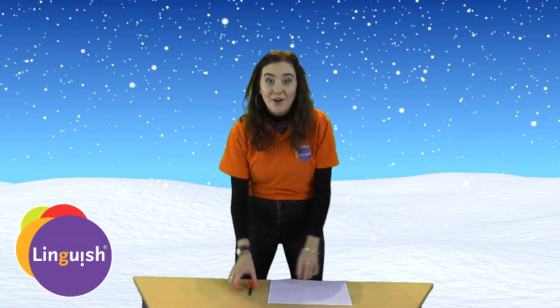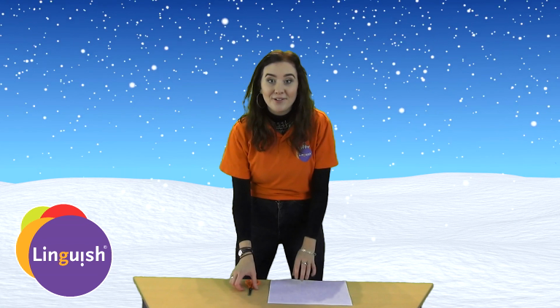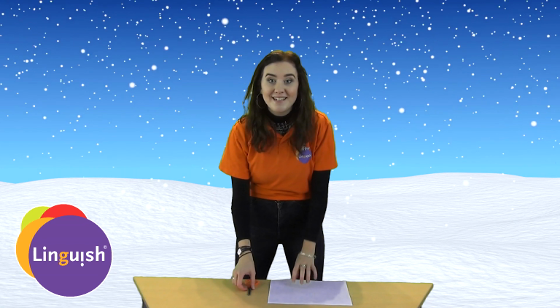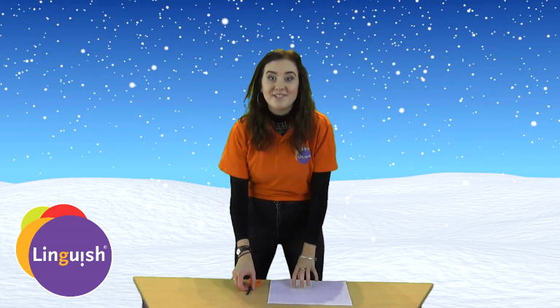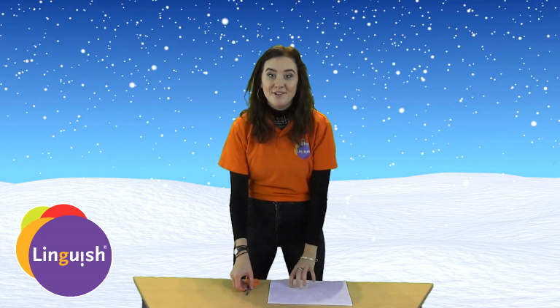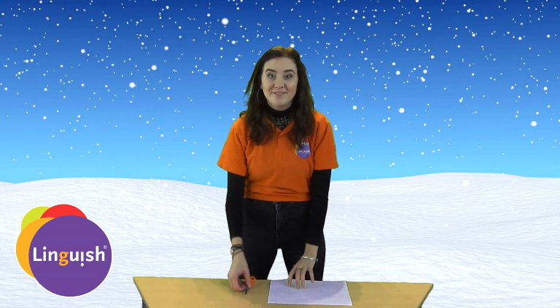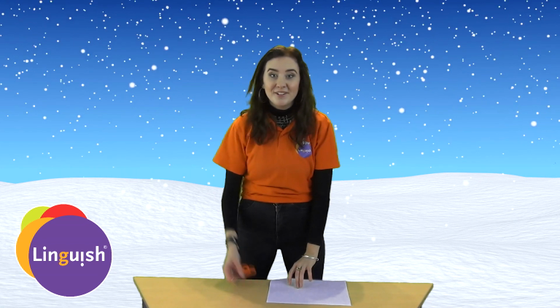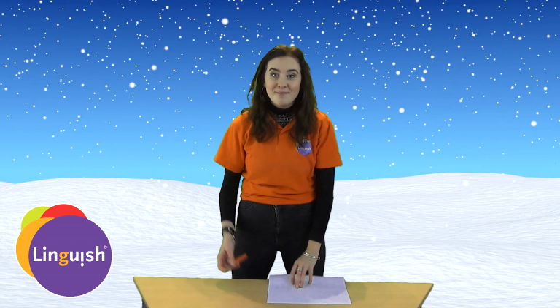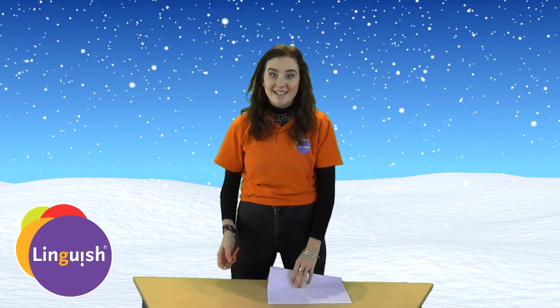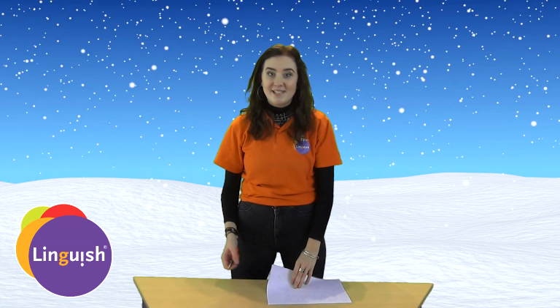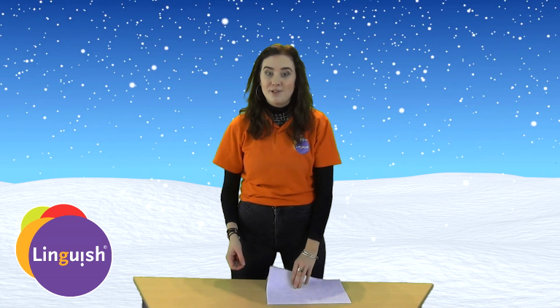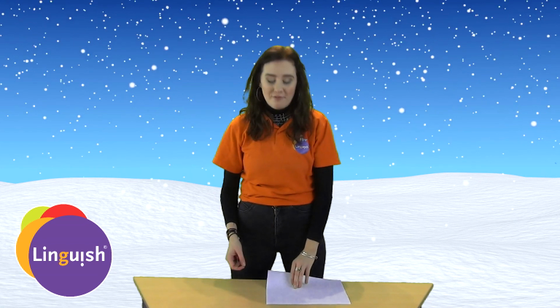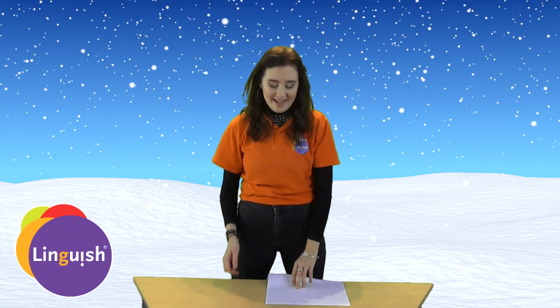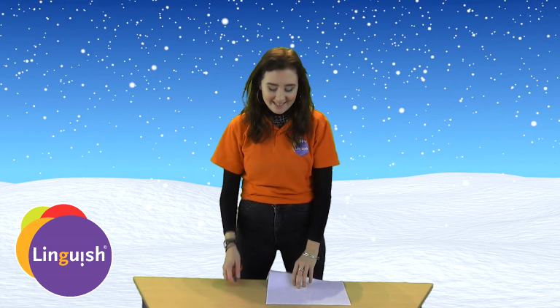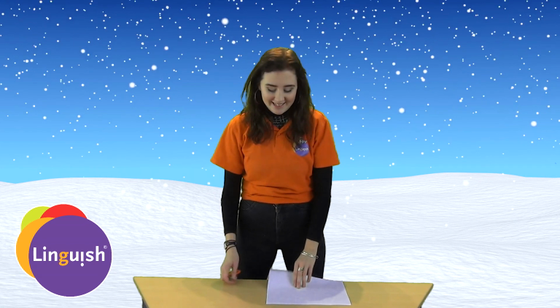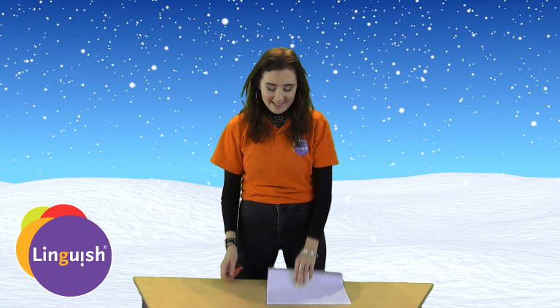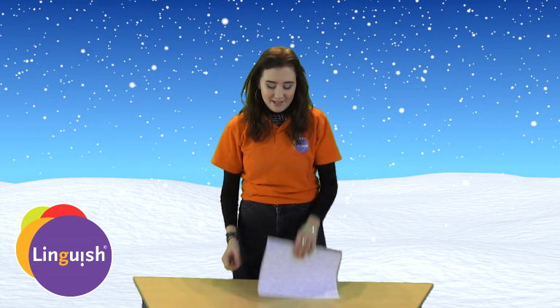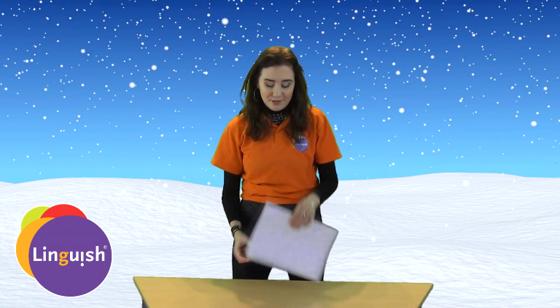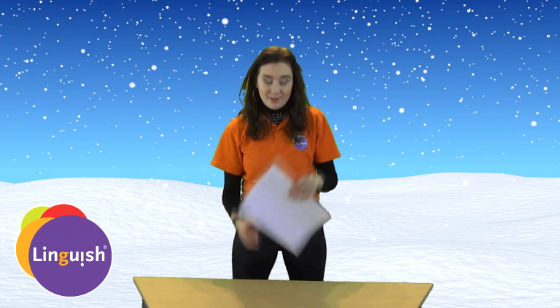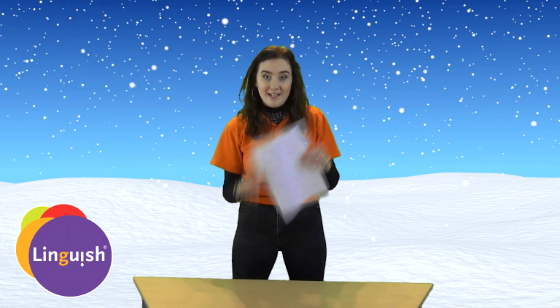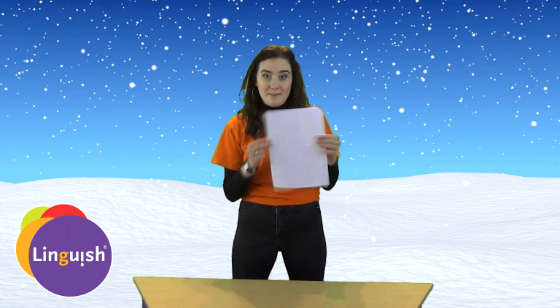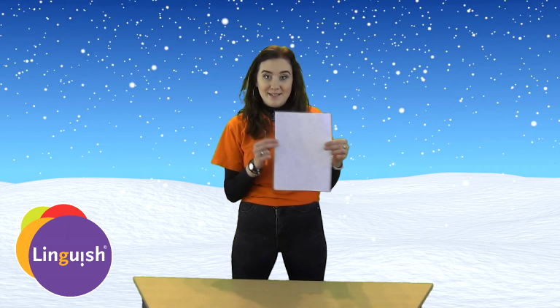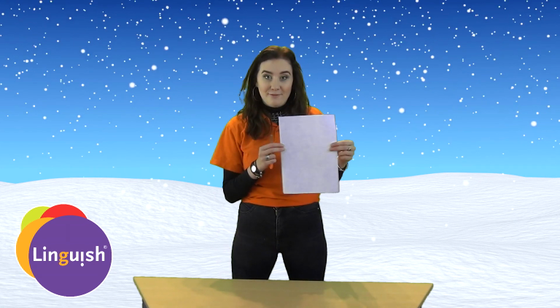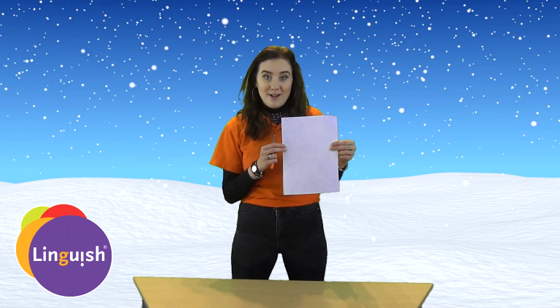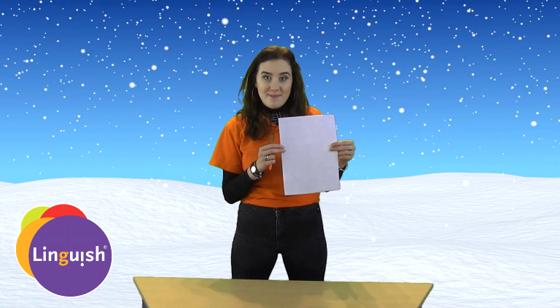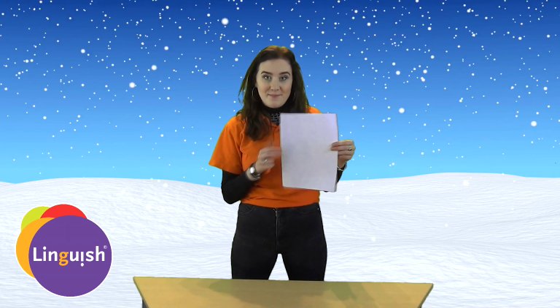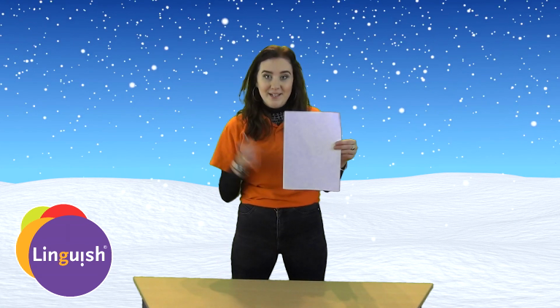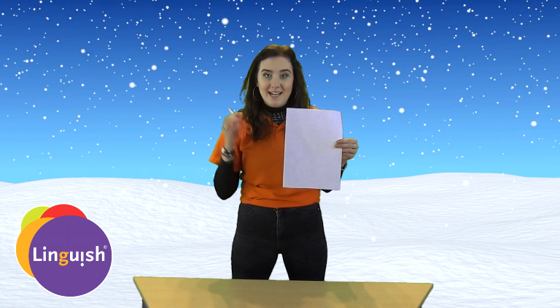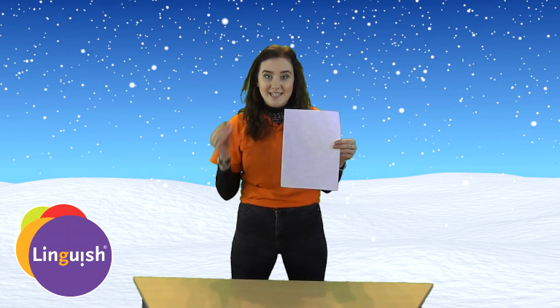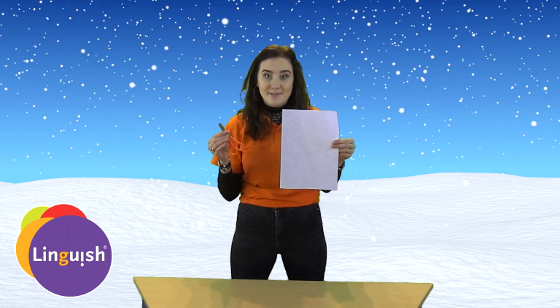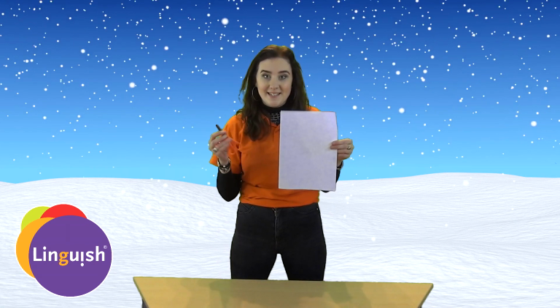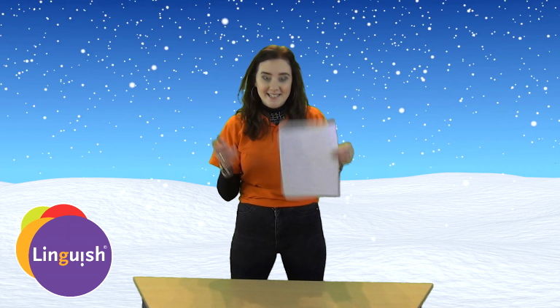We're going to make a snowflake. You need a piece of white paper and some scissors.